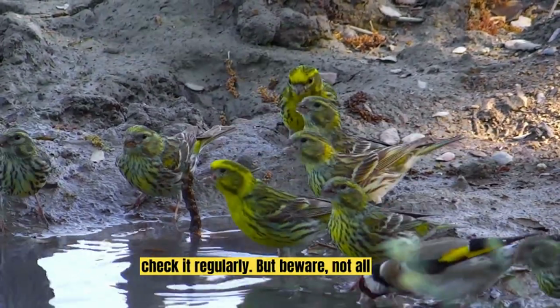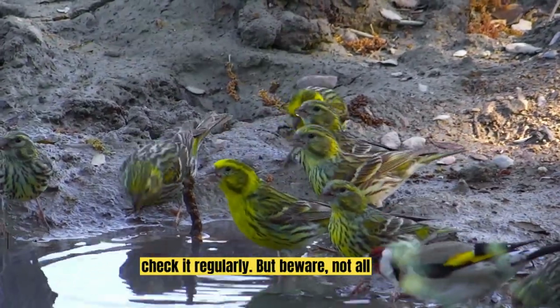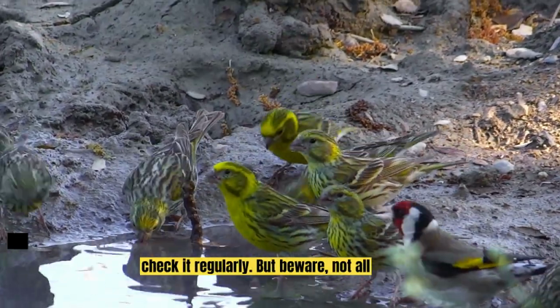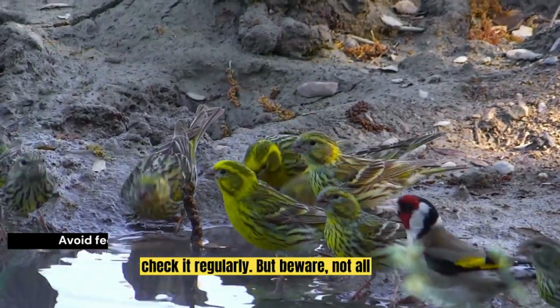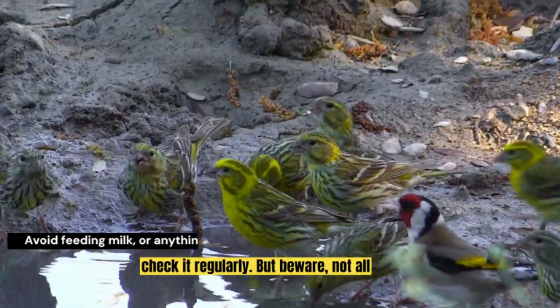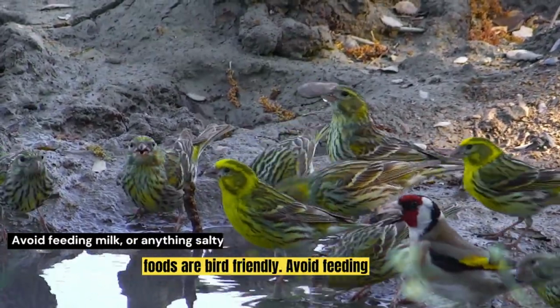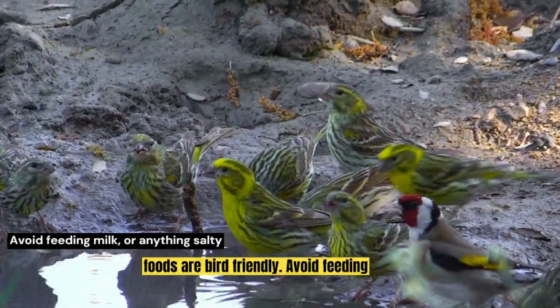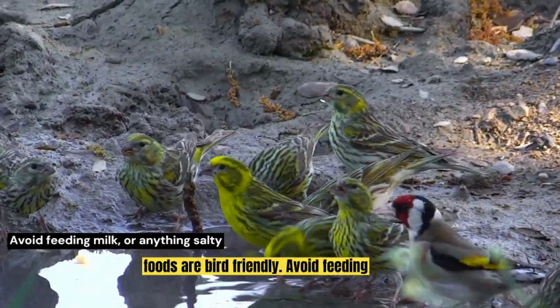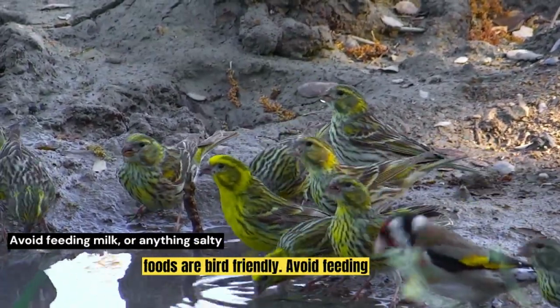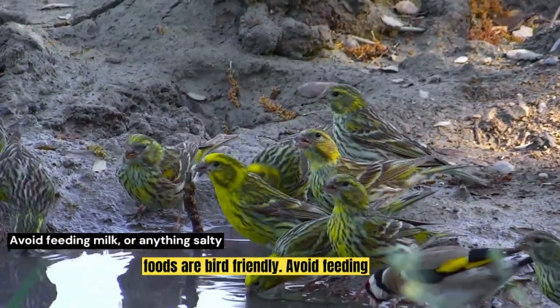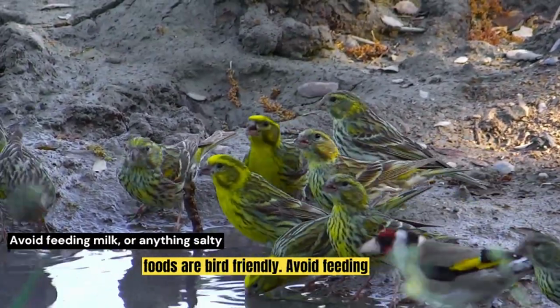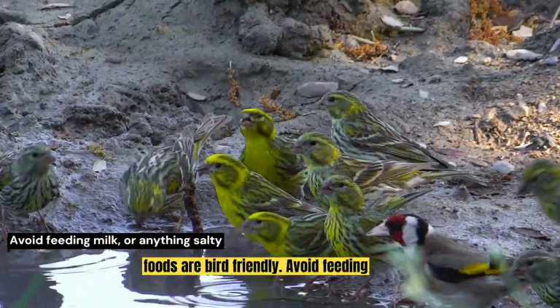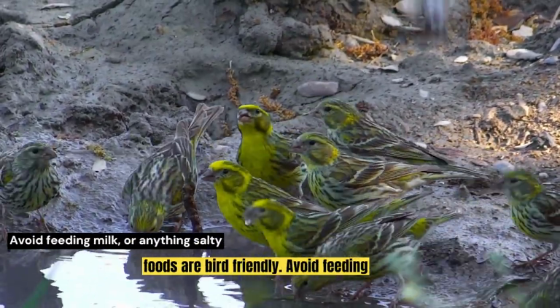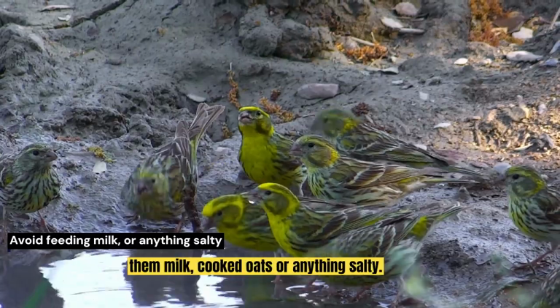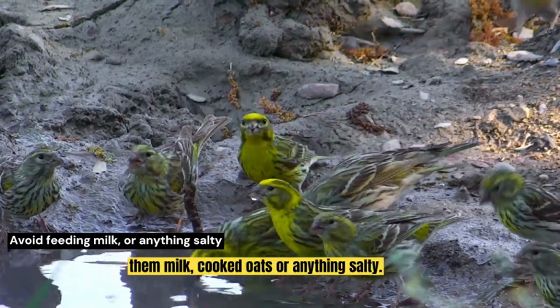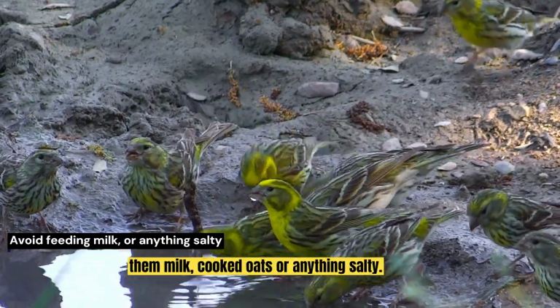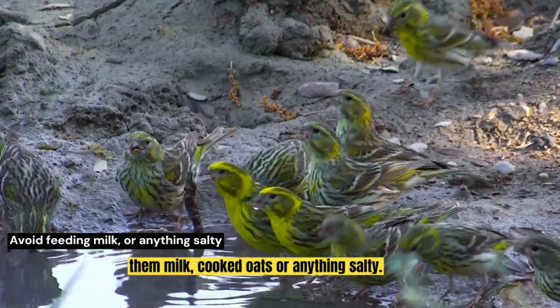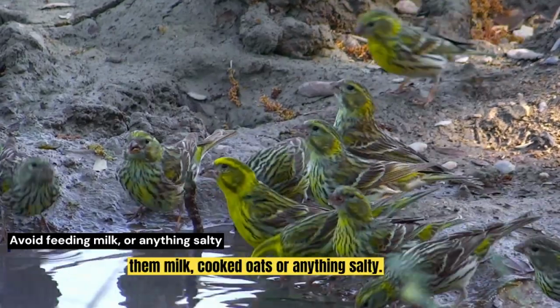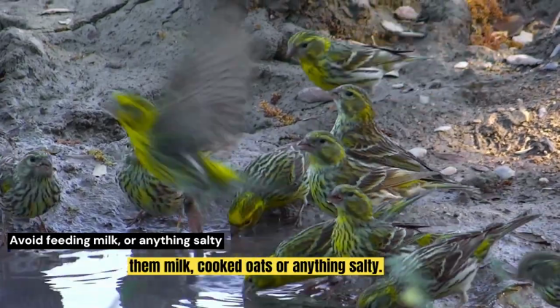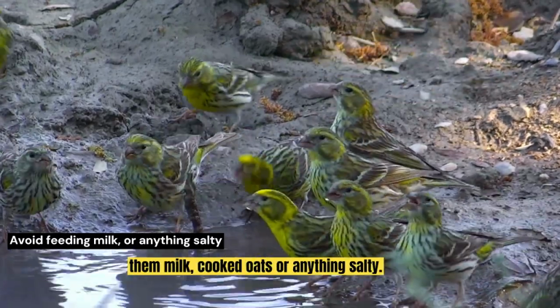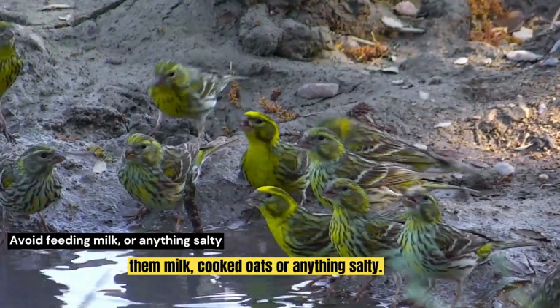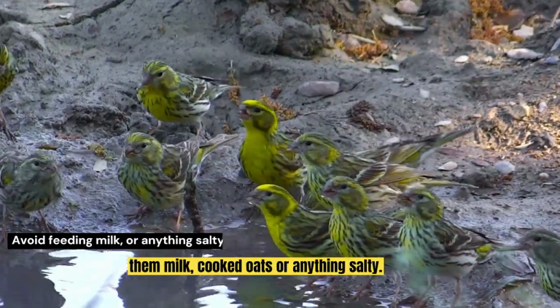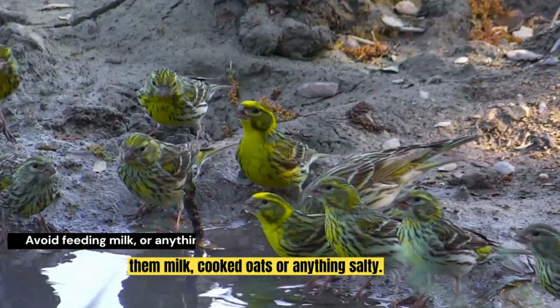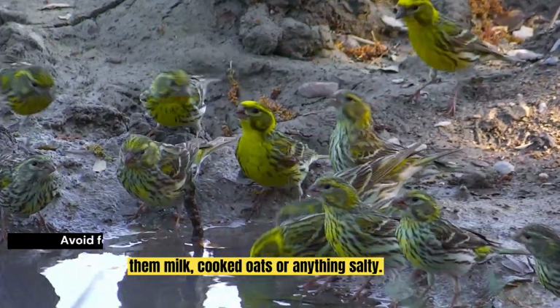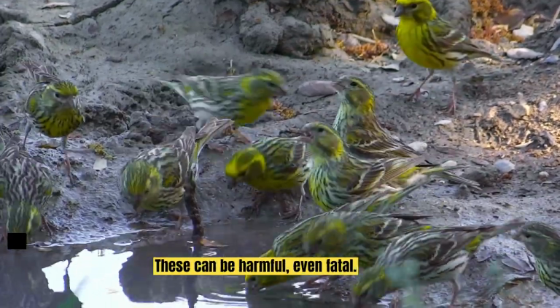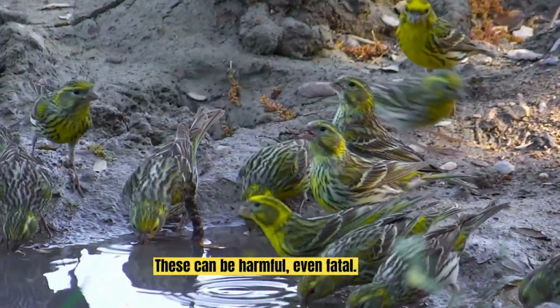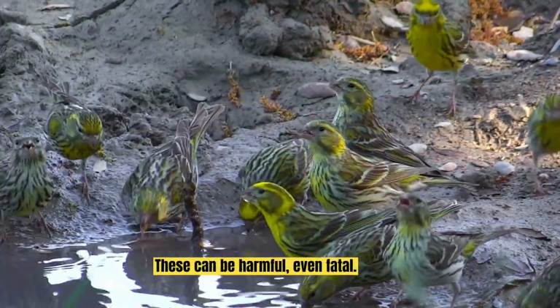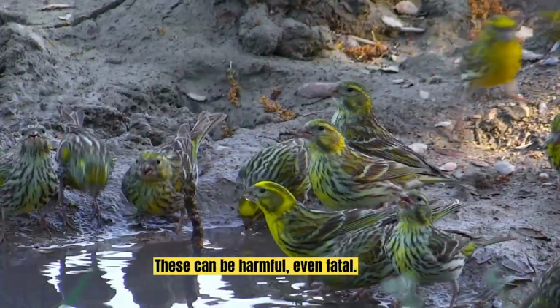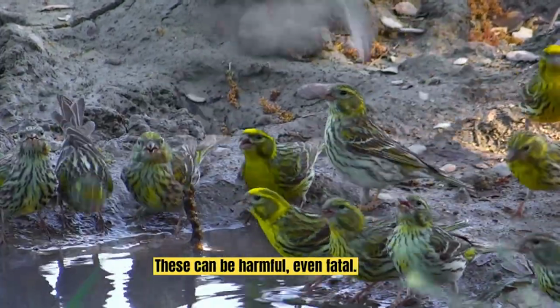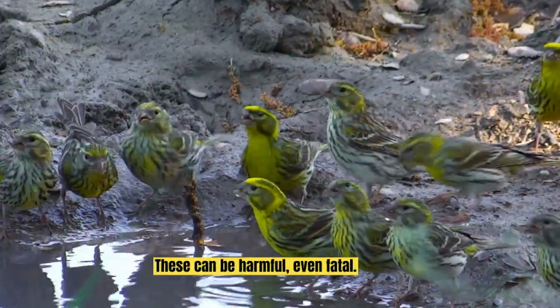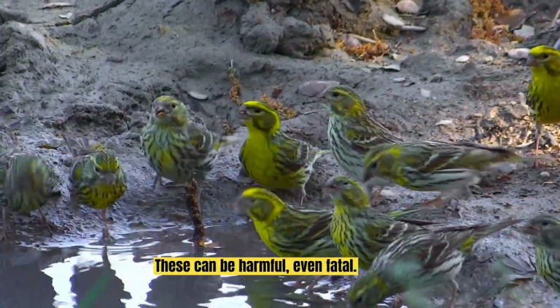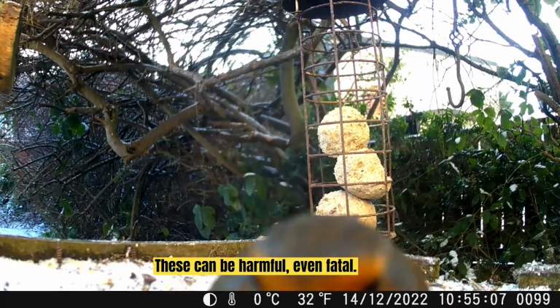Beware — not all foods are bird friendly. Avoid feeding them milk, cooked oats or anything salty. These can be harmful, even fatal.